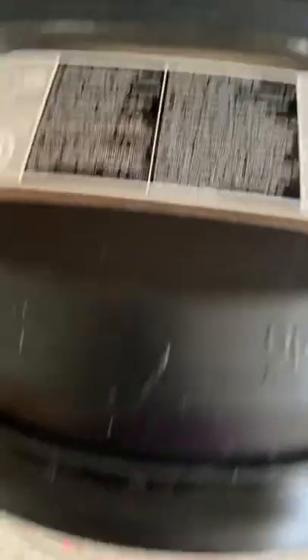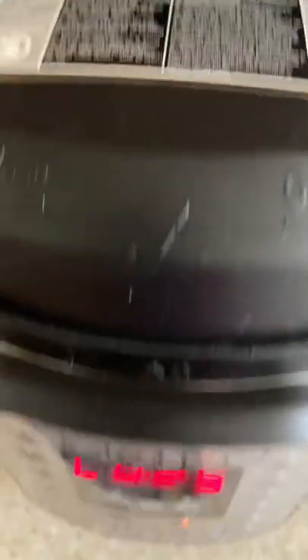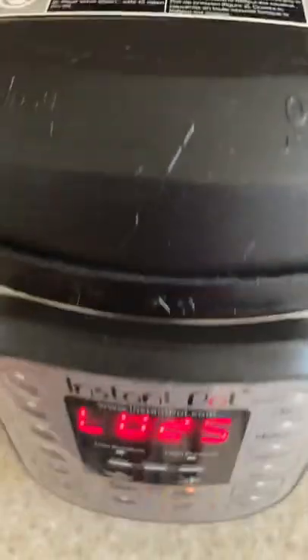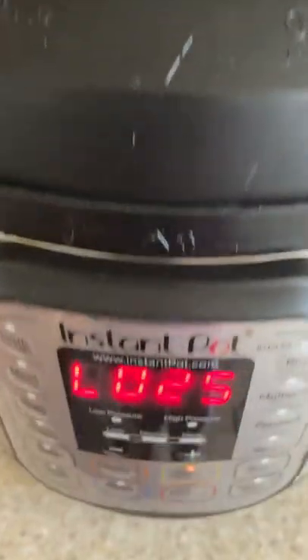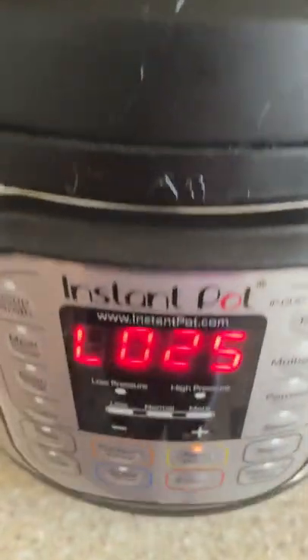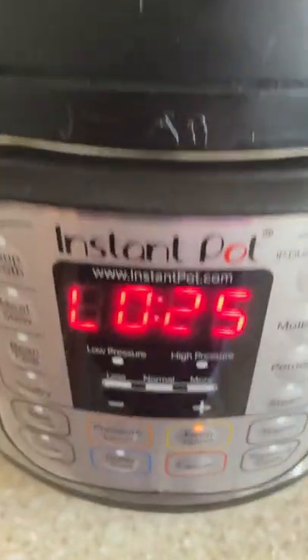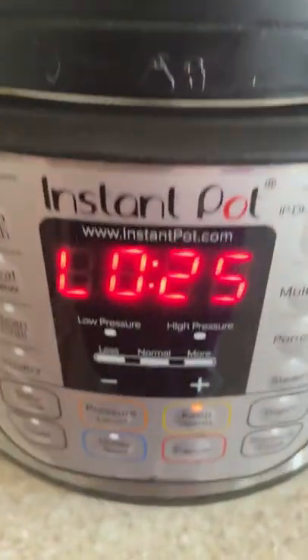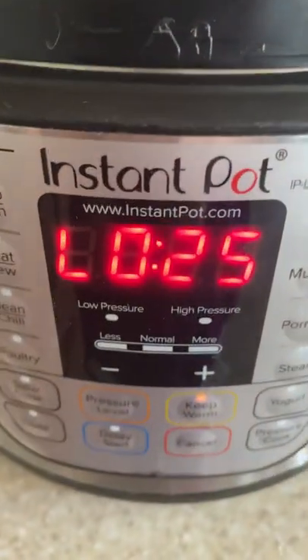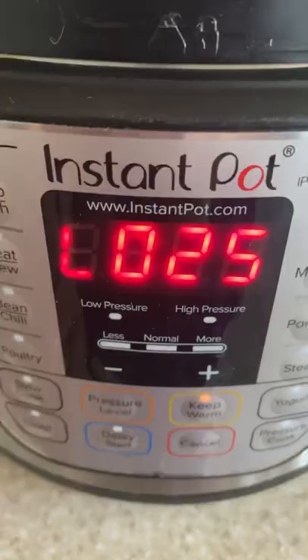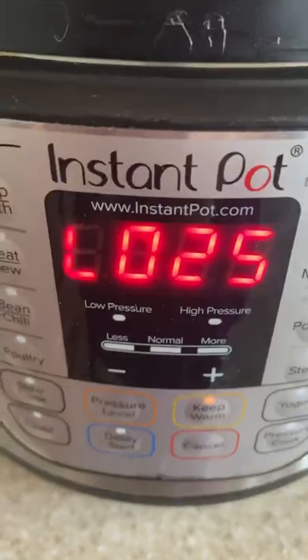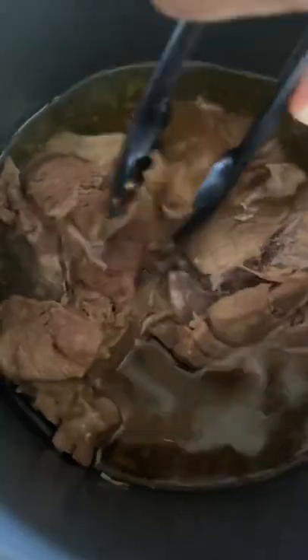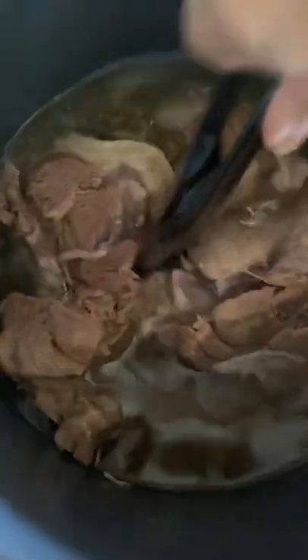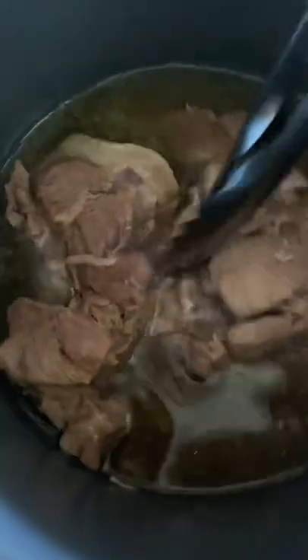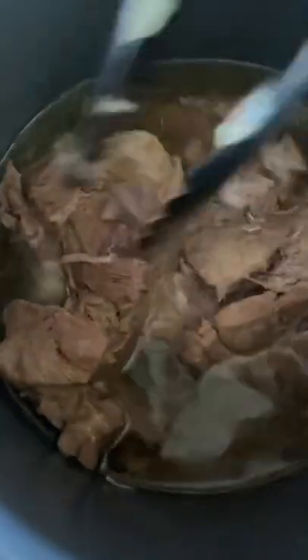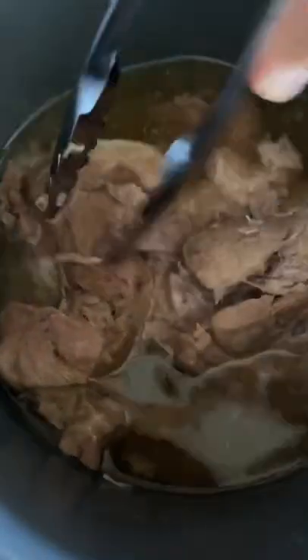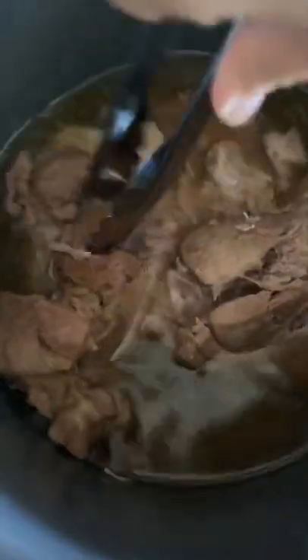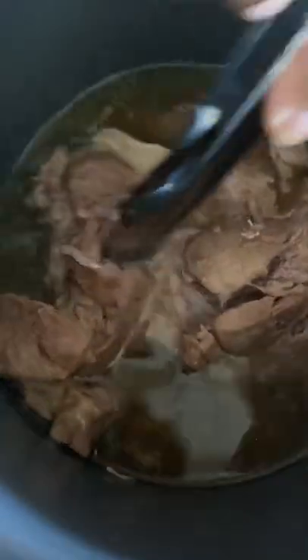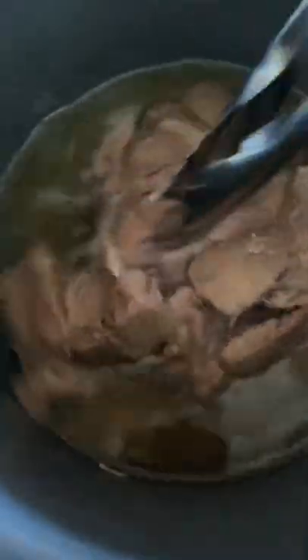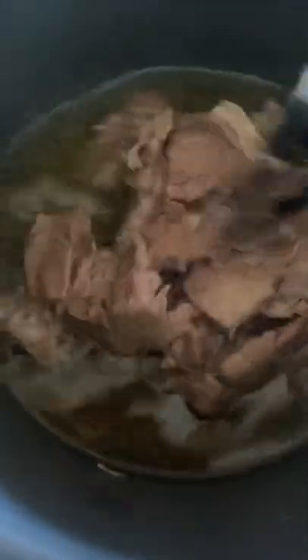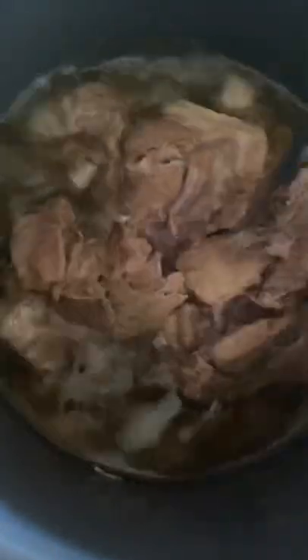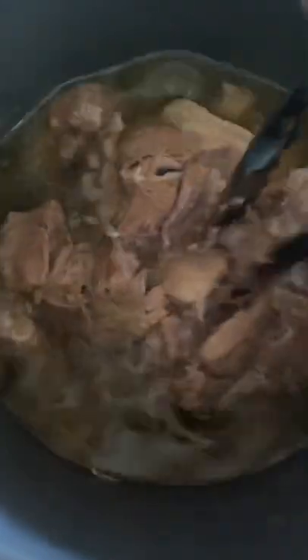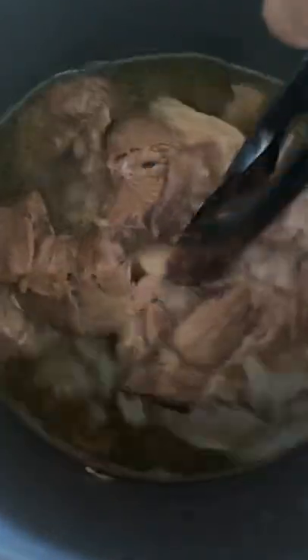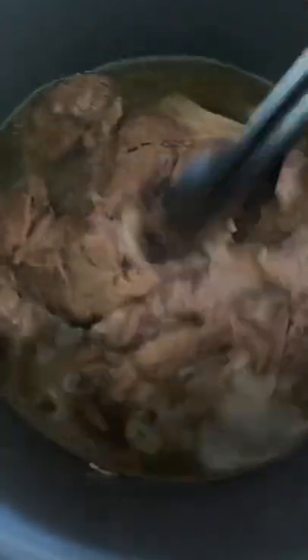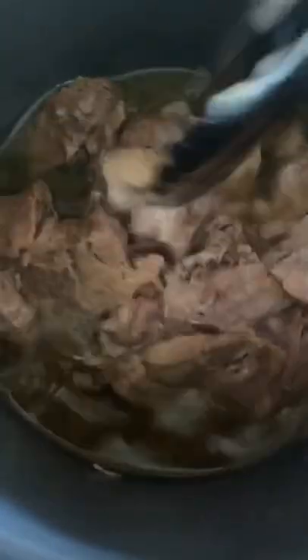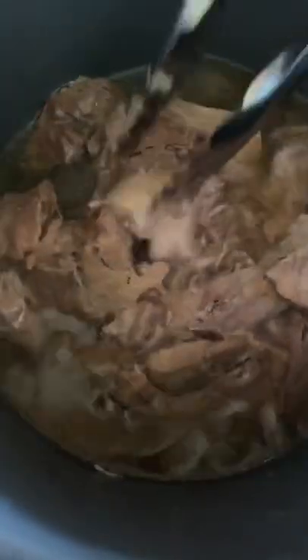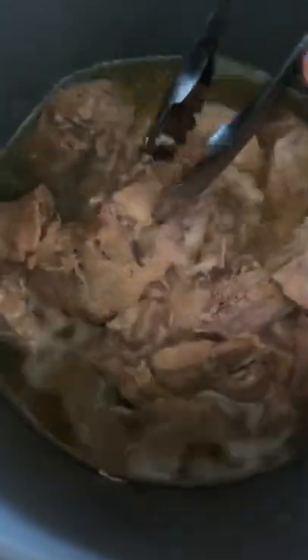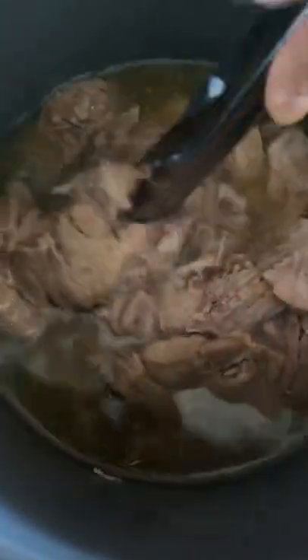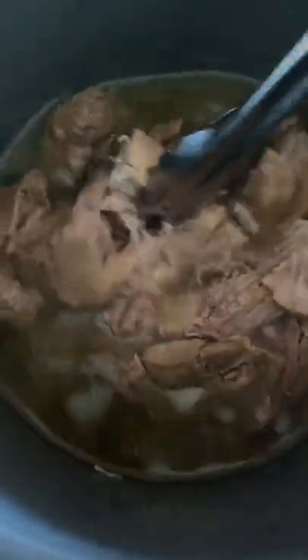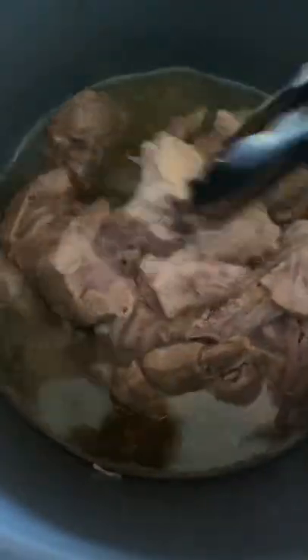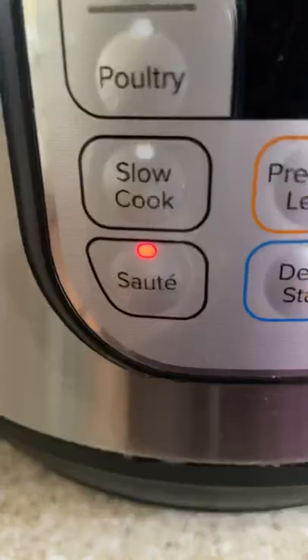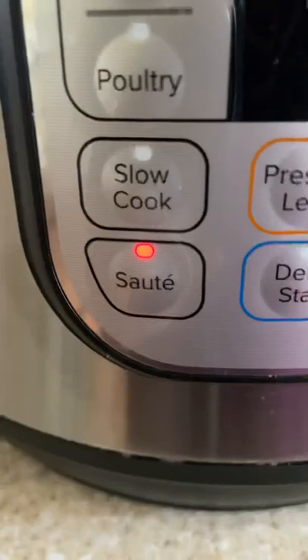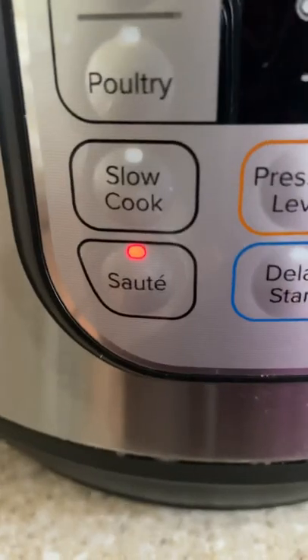Allow to release pressure naturally — it took about 25 minutes. The meat will be so tender that it'll easily fall apart.